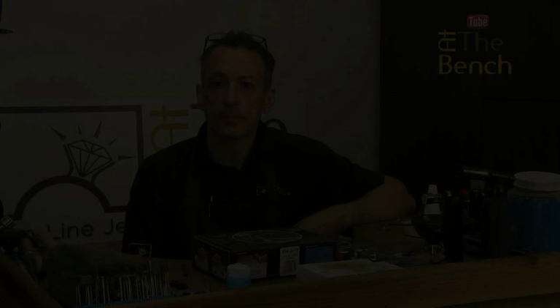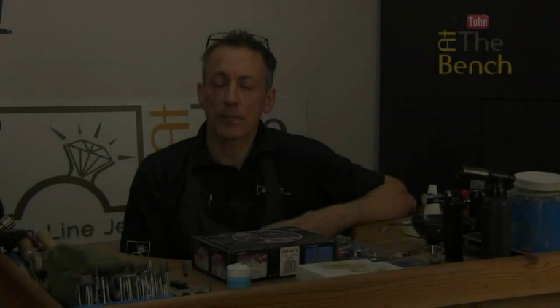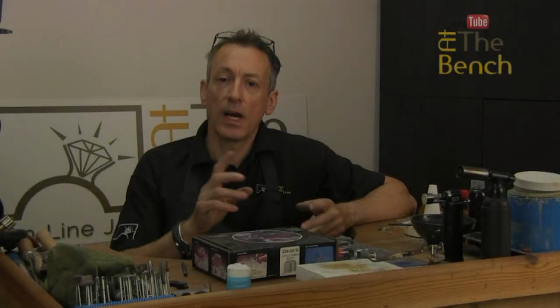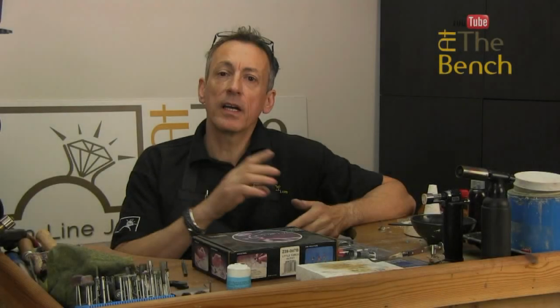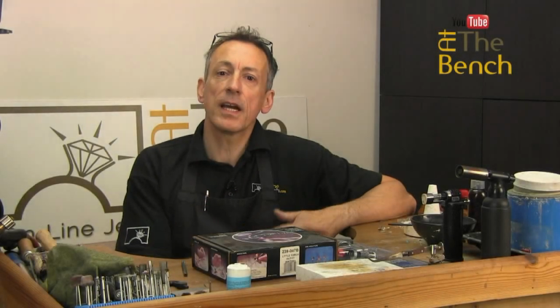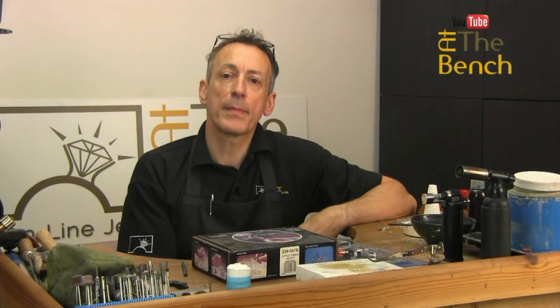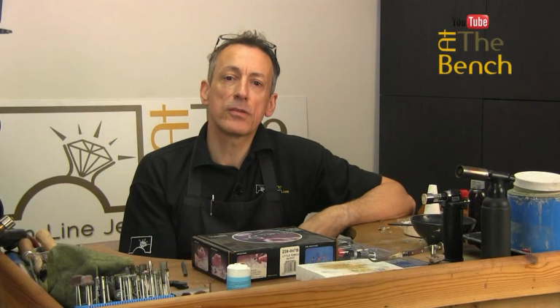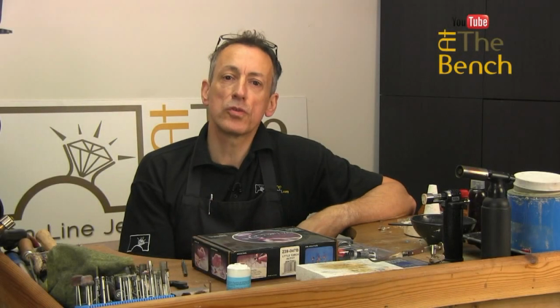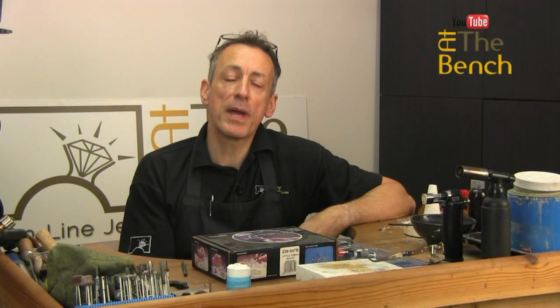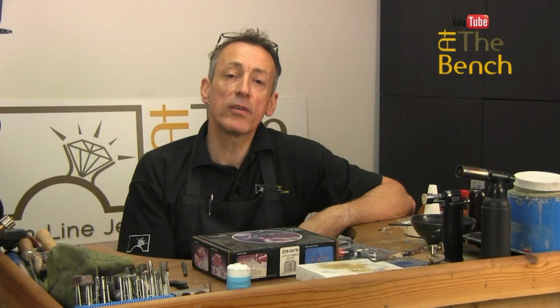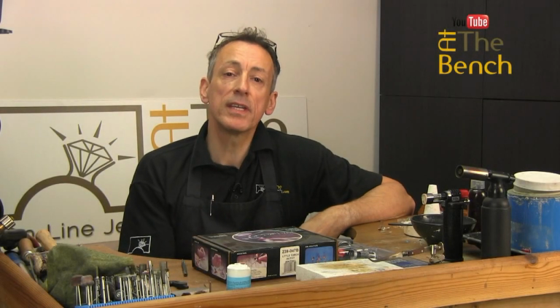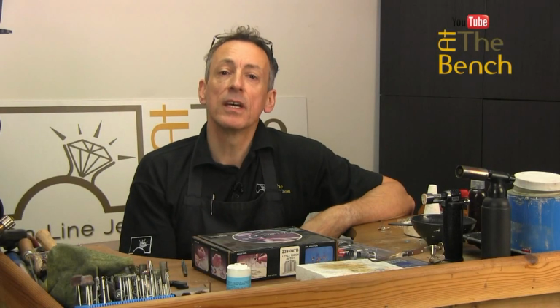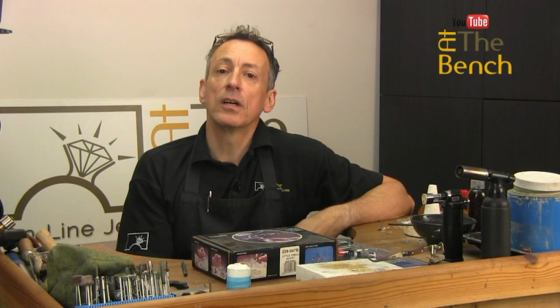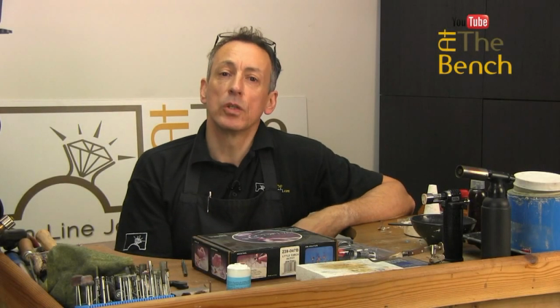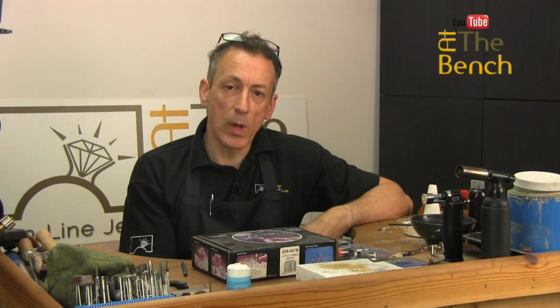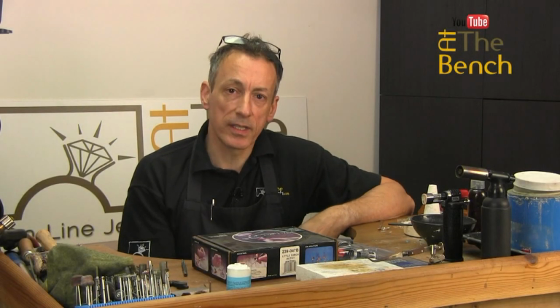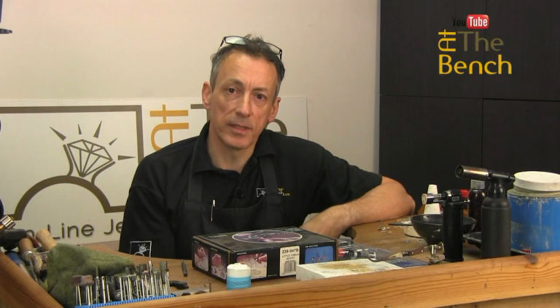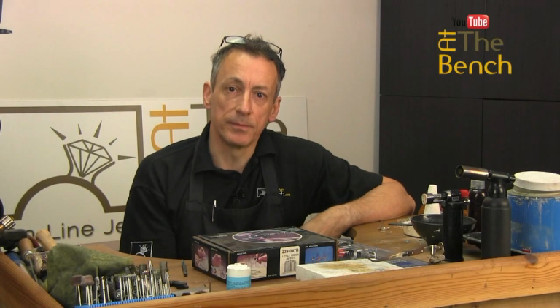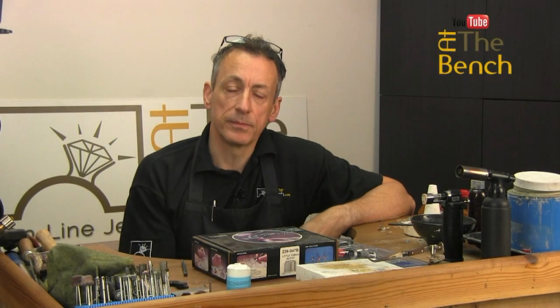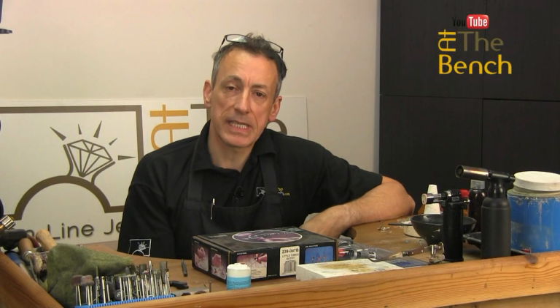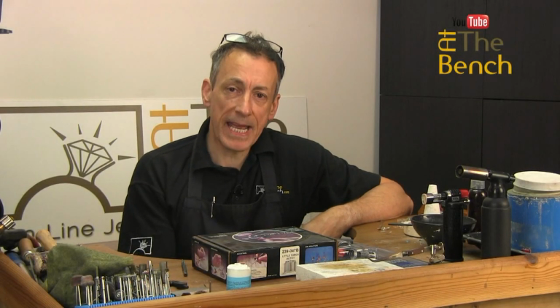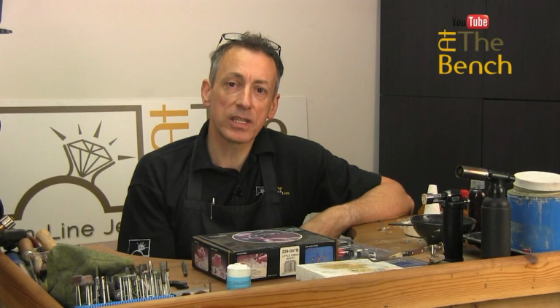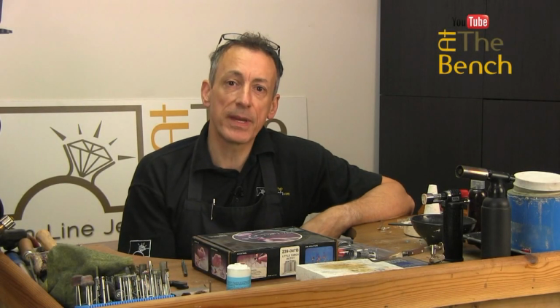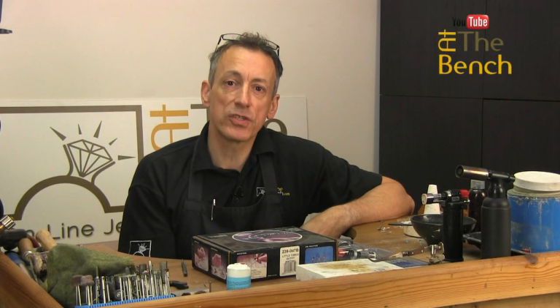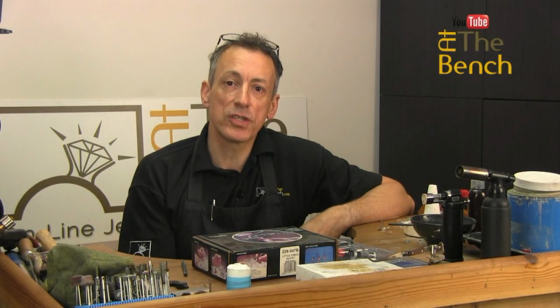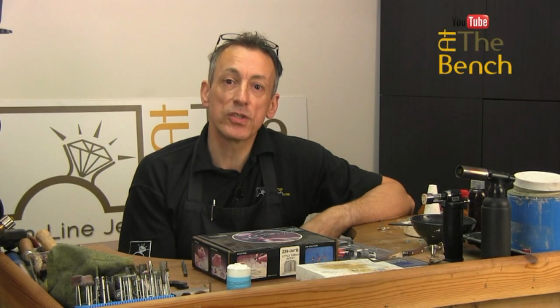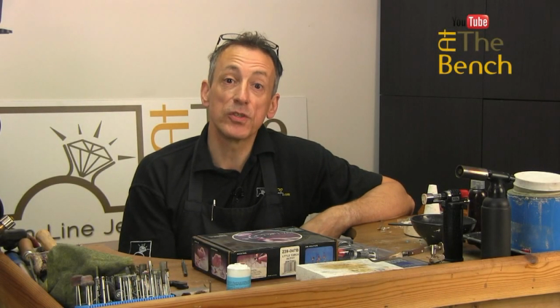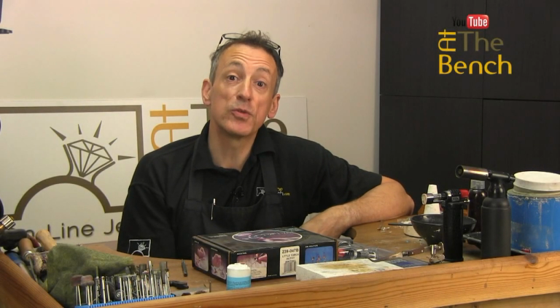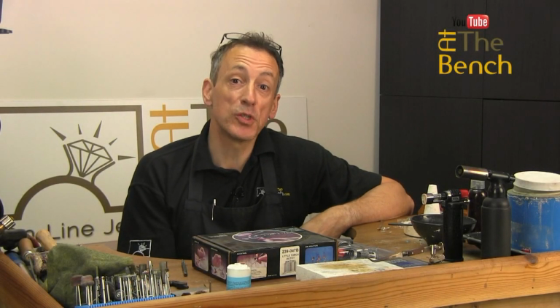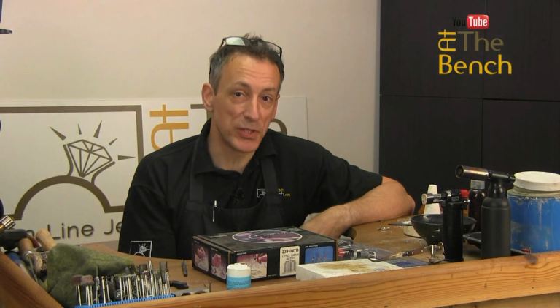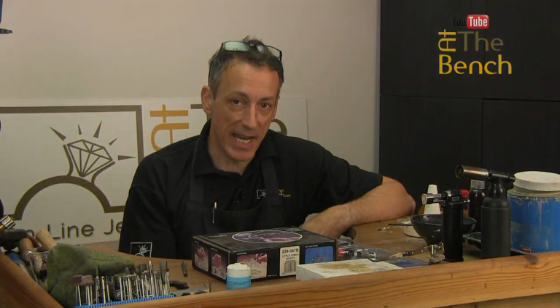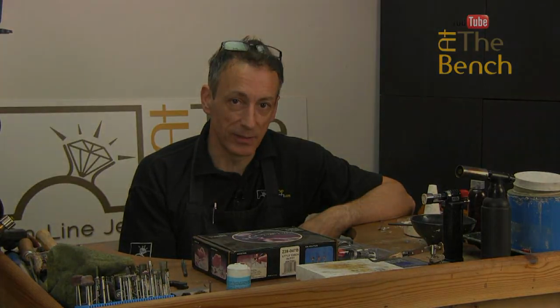Hi, I'm Andrew Berry, and welcome to At The Bench's YouTube channel.